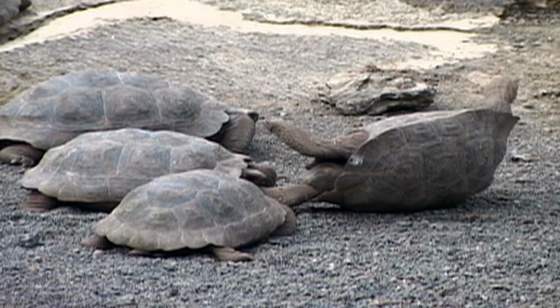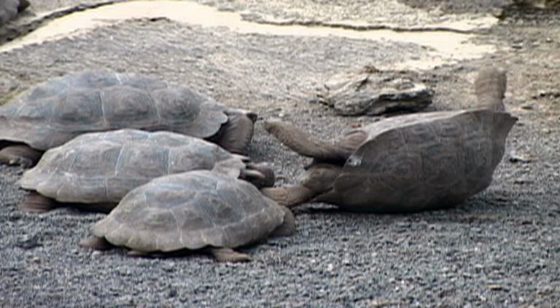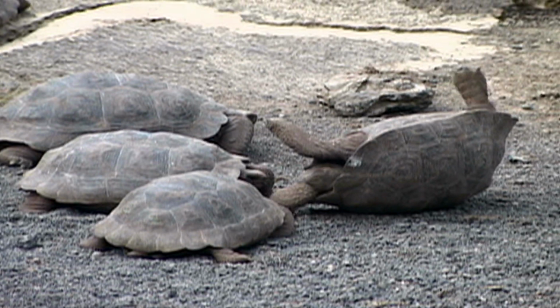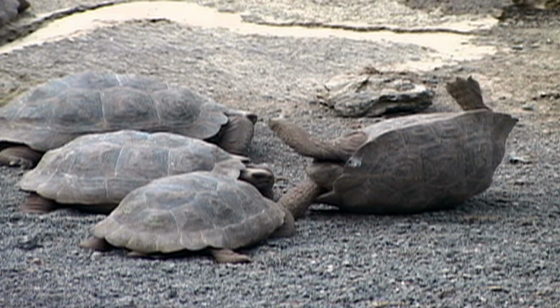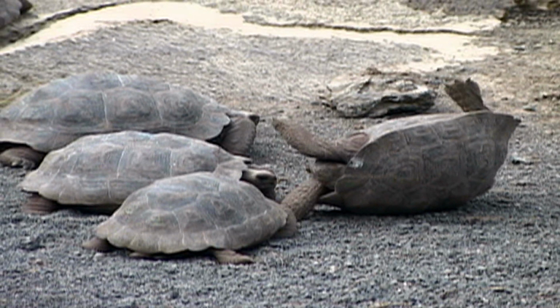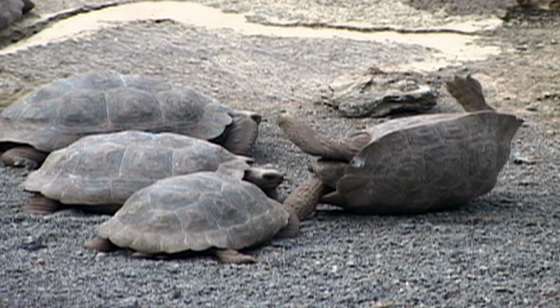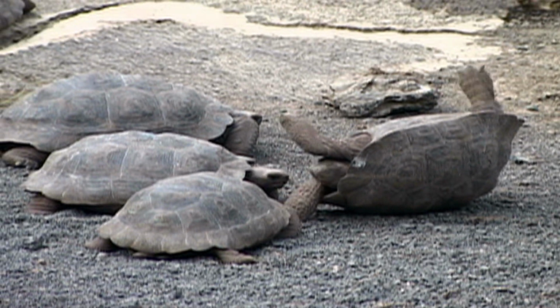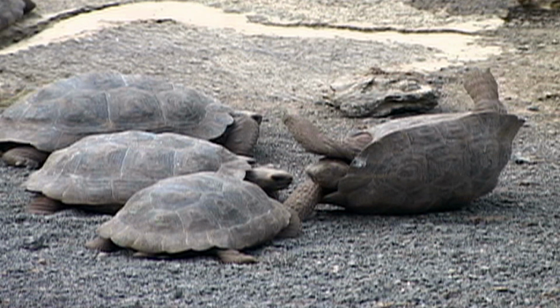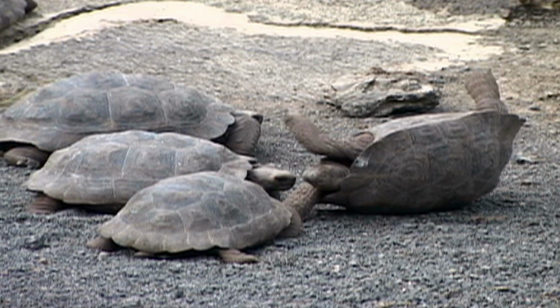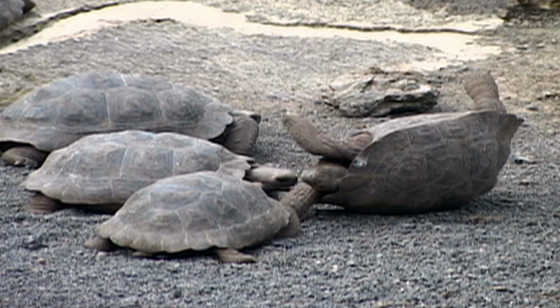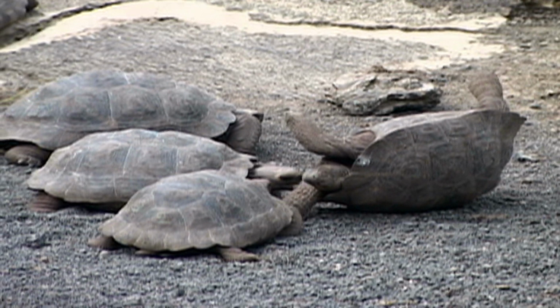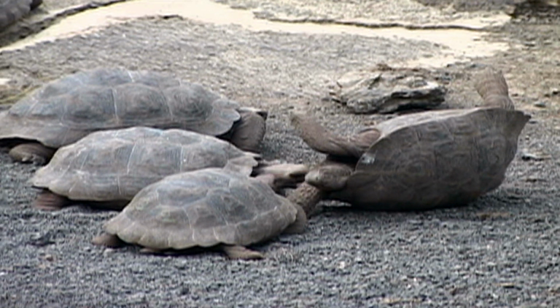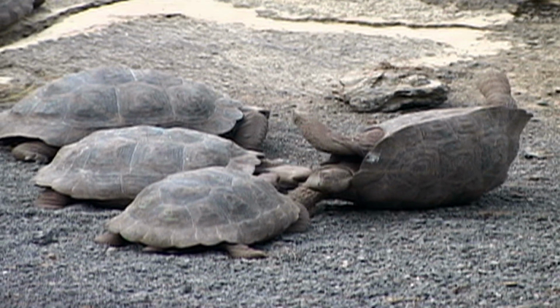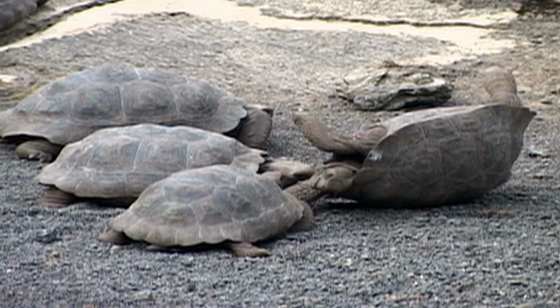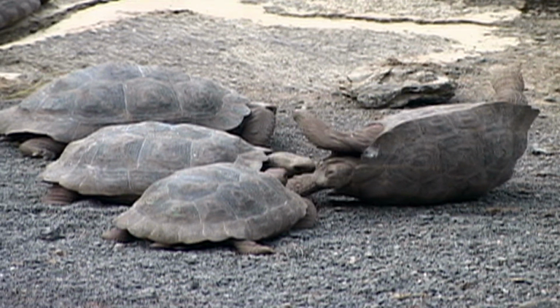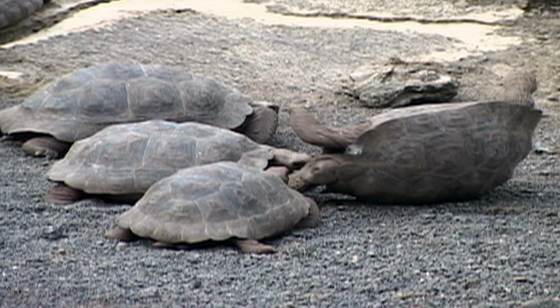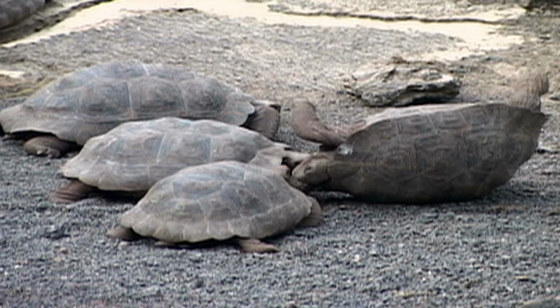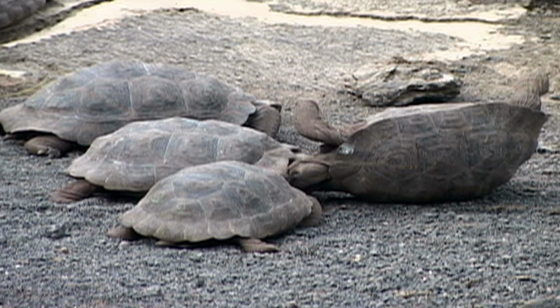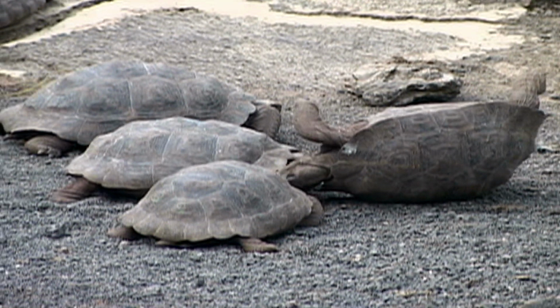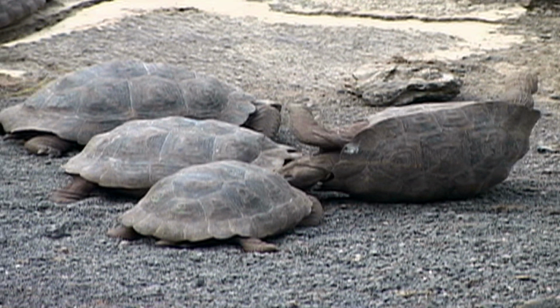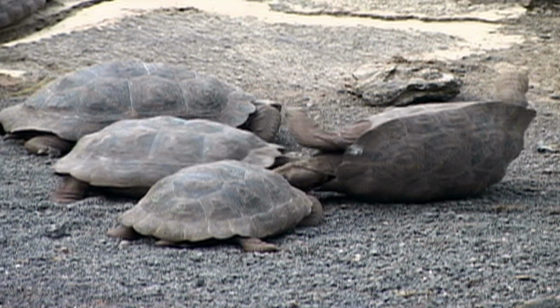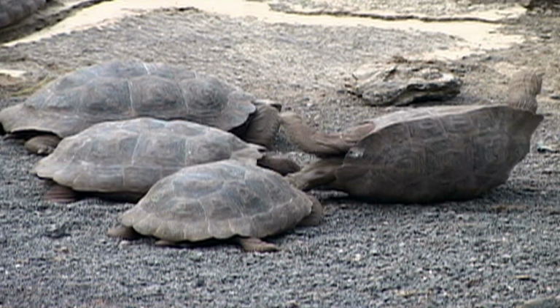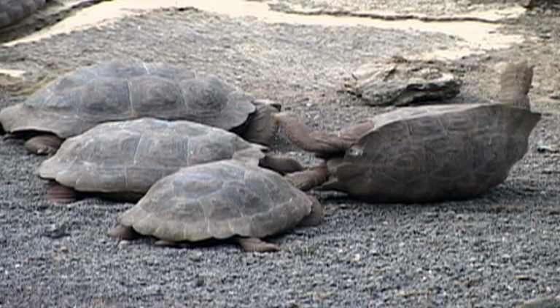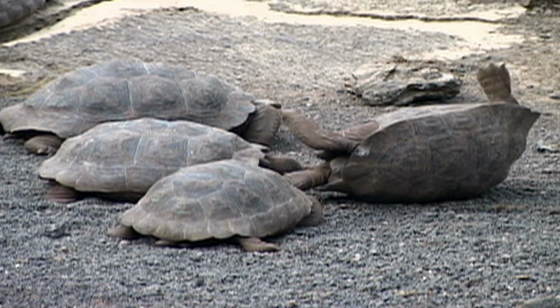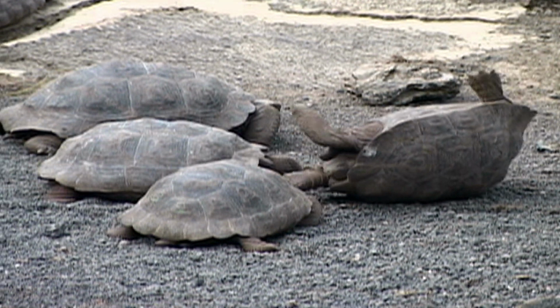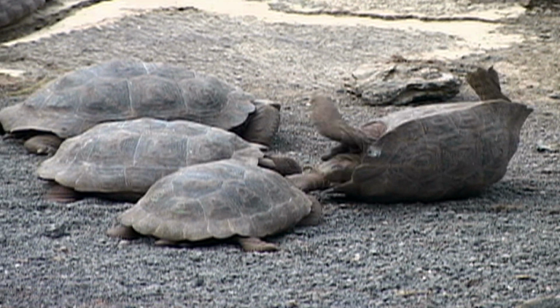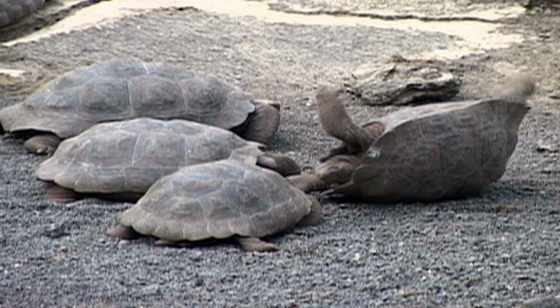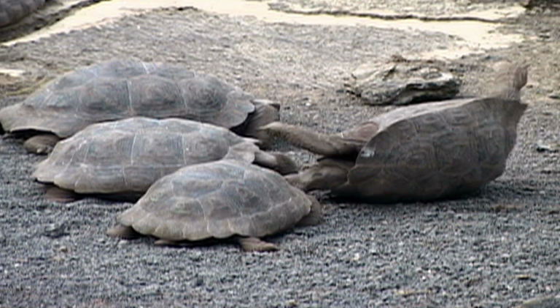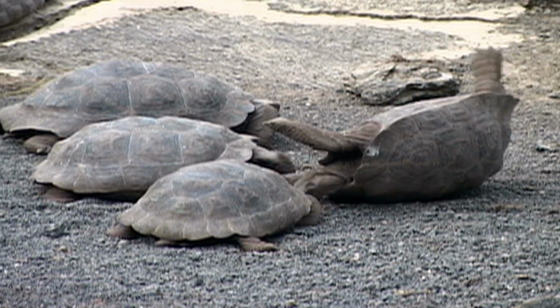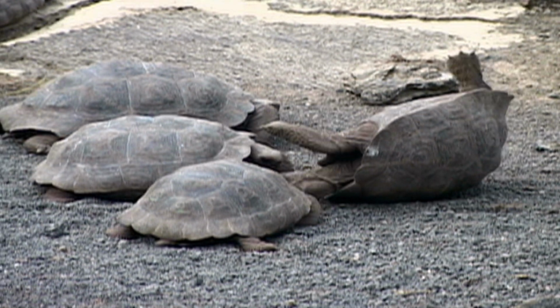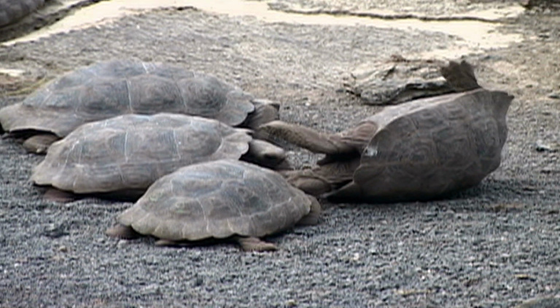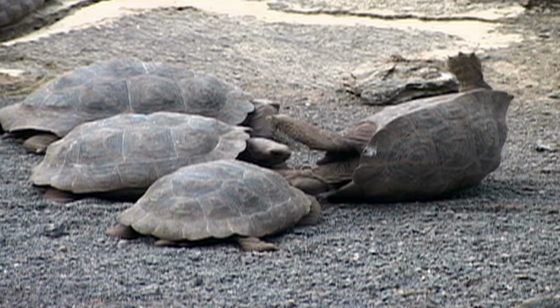This tortoise actually got flipped over, and the surrounding males are nipping at him. Talk about bullies!